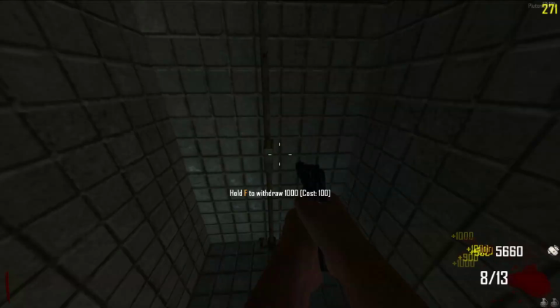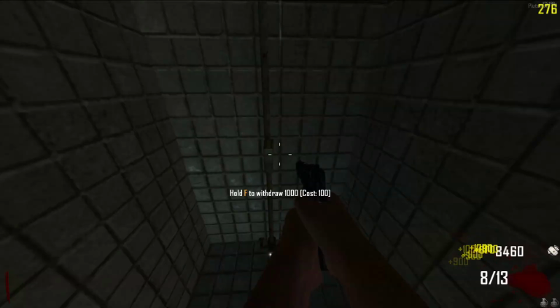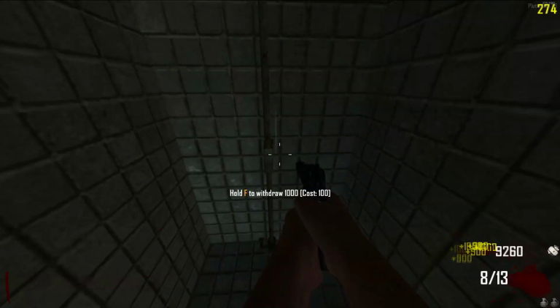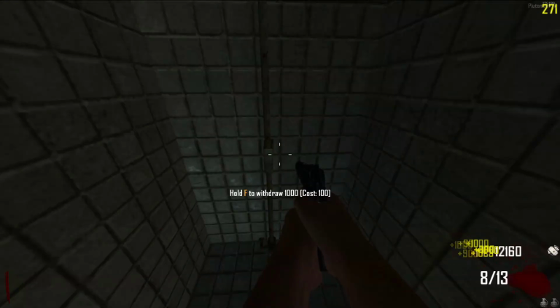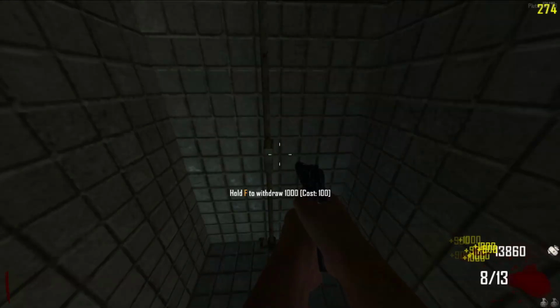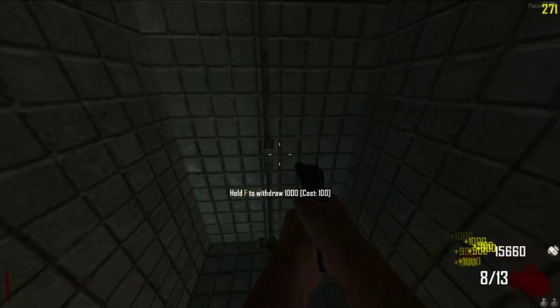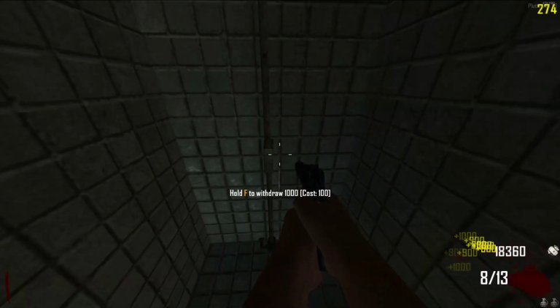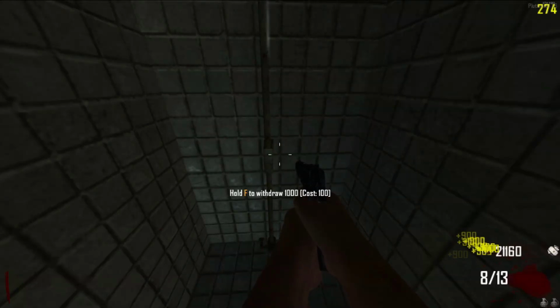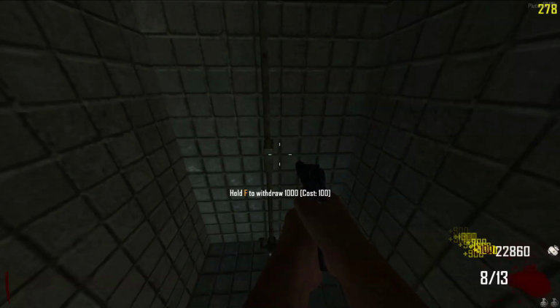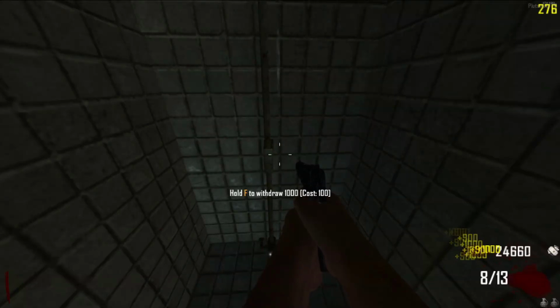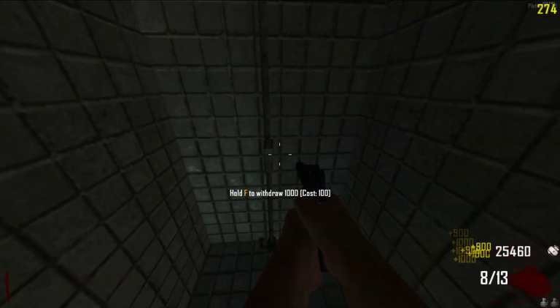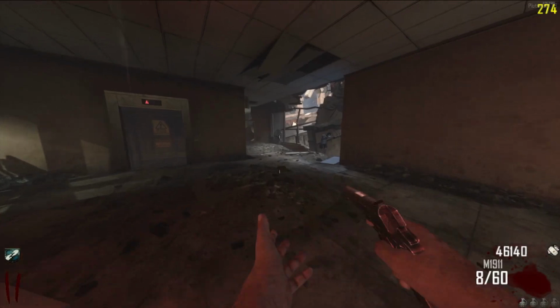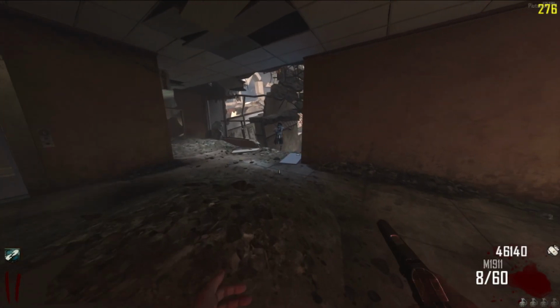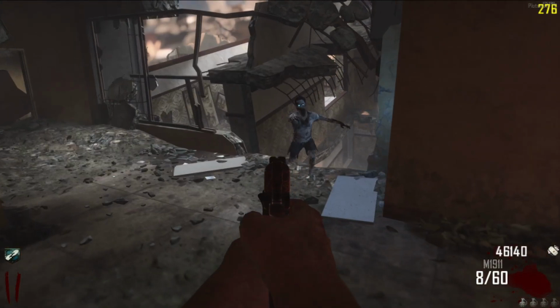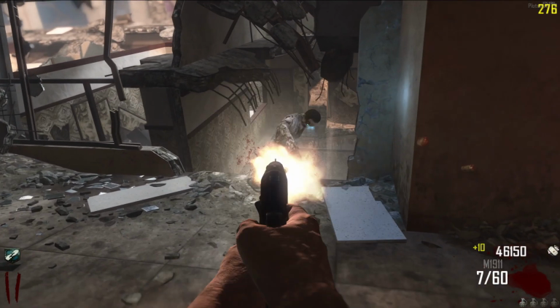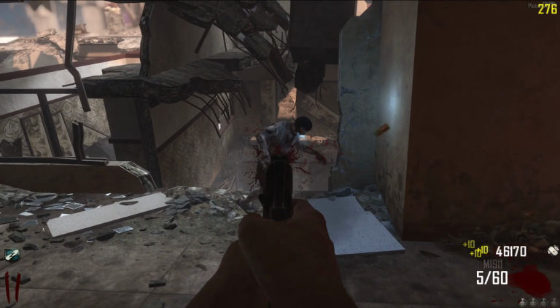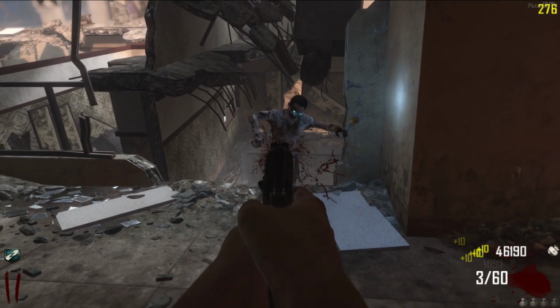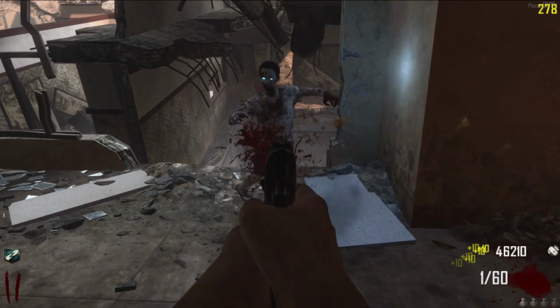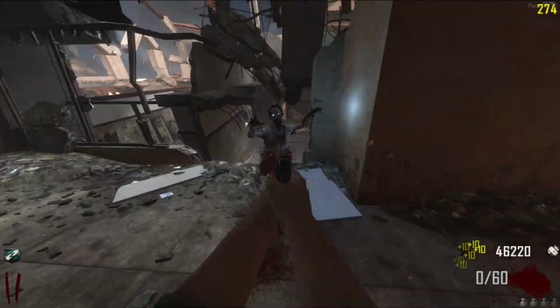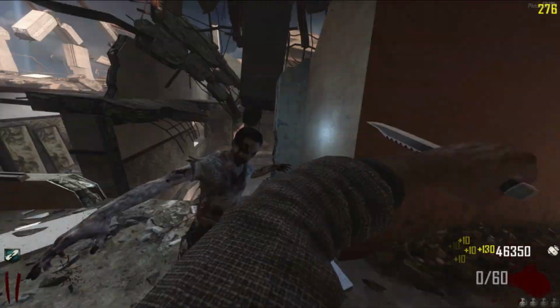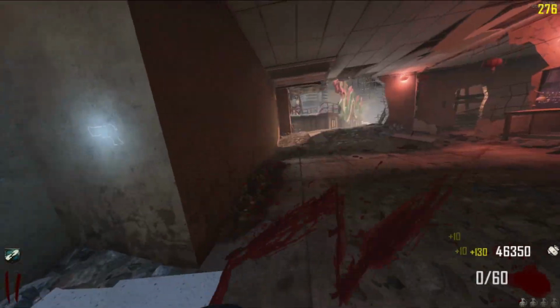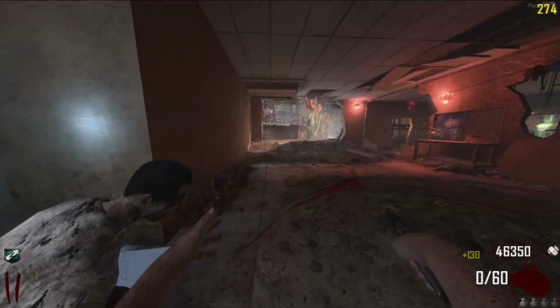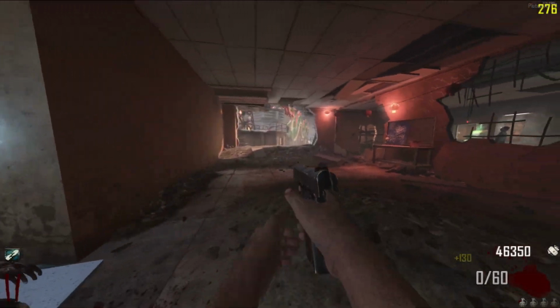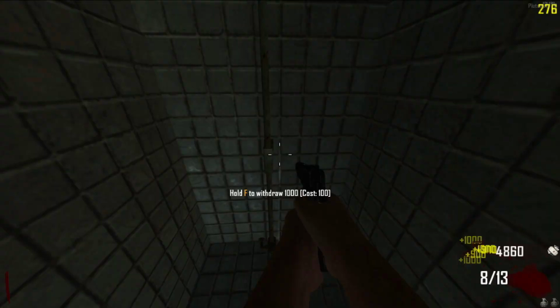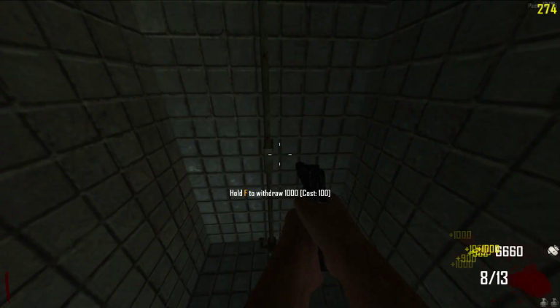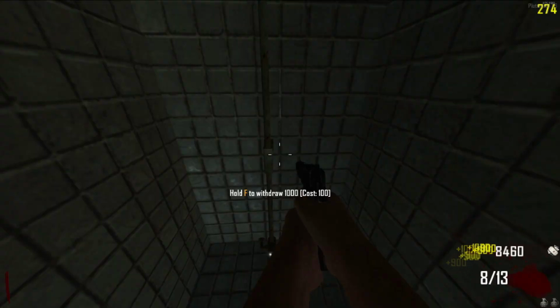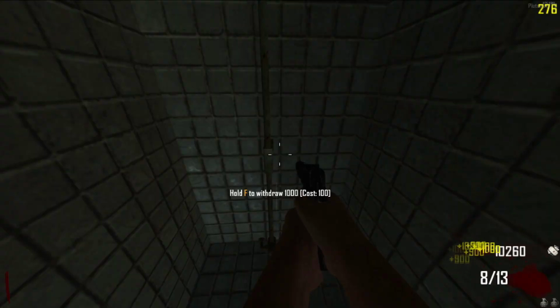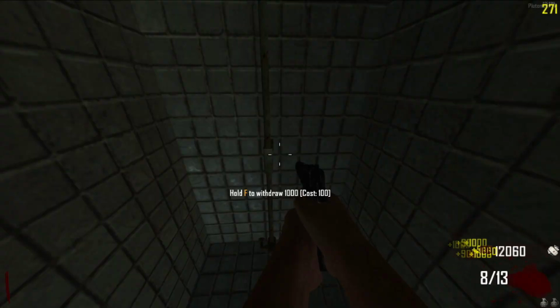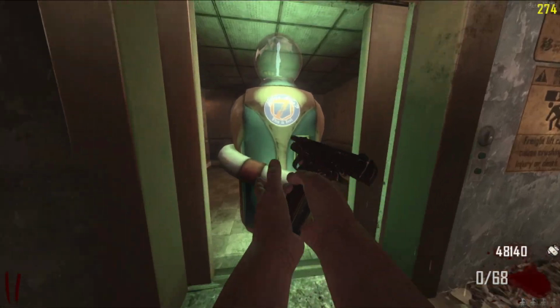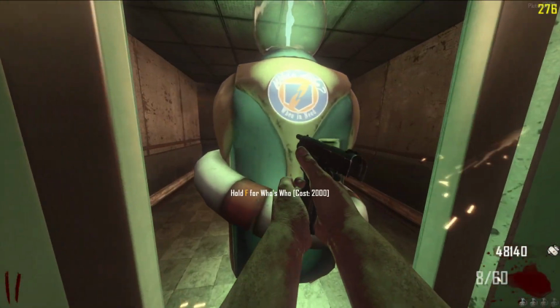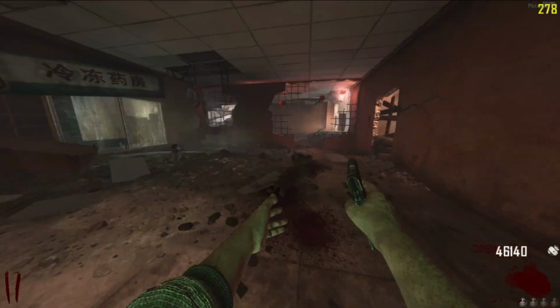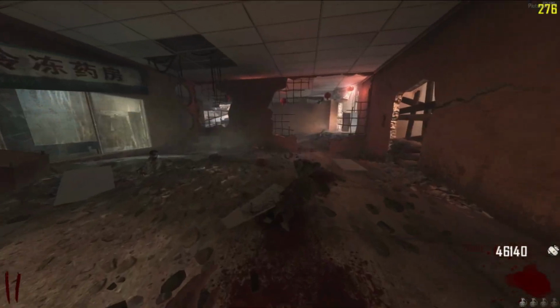The banks can only hold a maximum of 250,000 points. On Die Rise, you have to gather a lot of points by either killing zombies or withdrawing from the bank, and have the perk Who's Who.